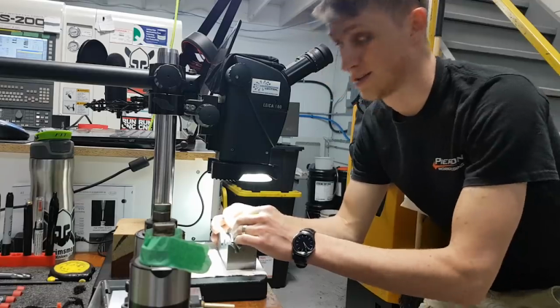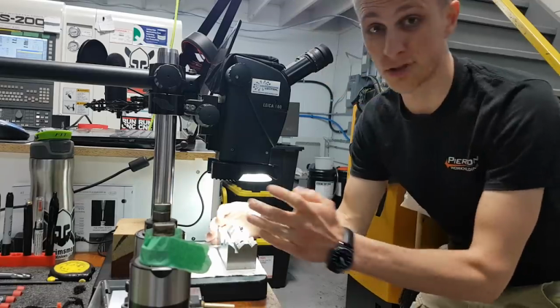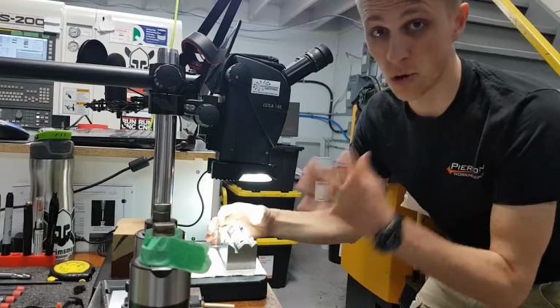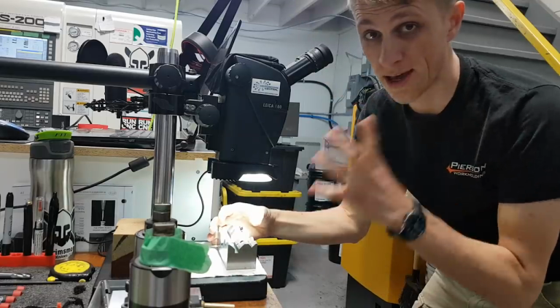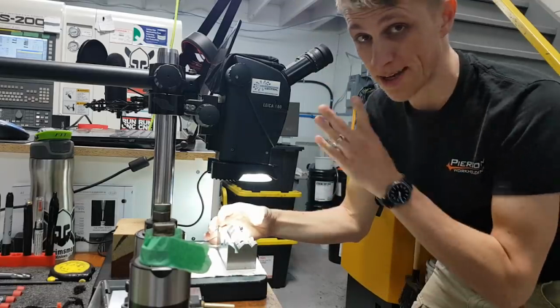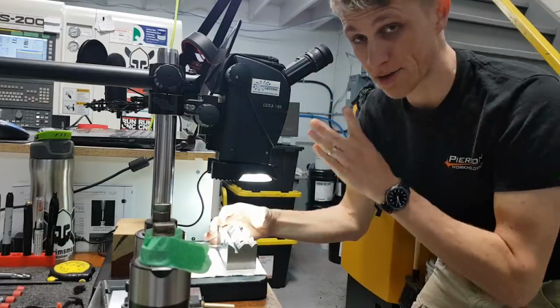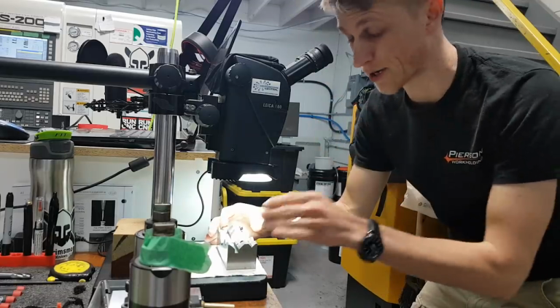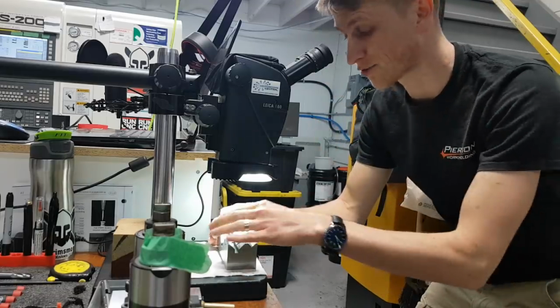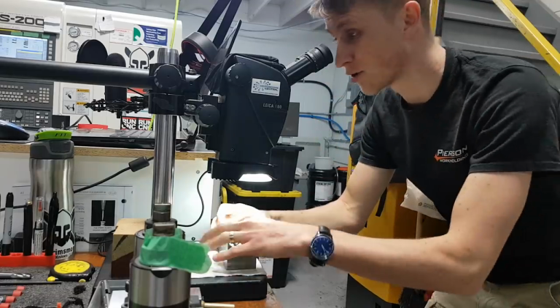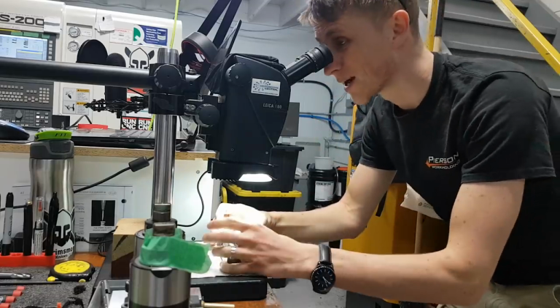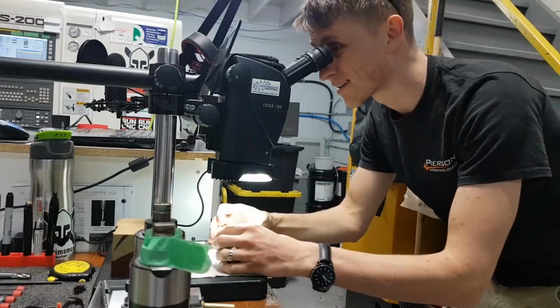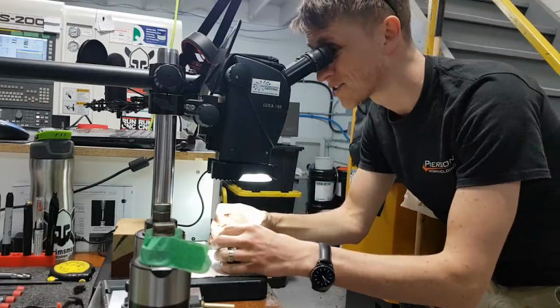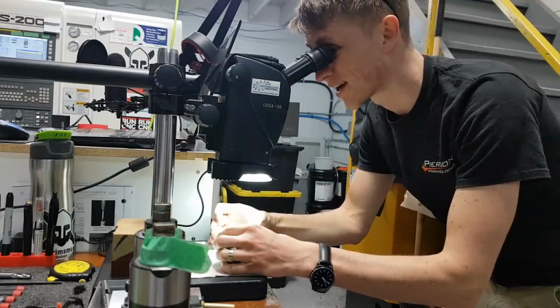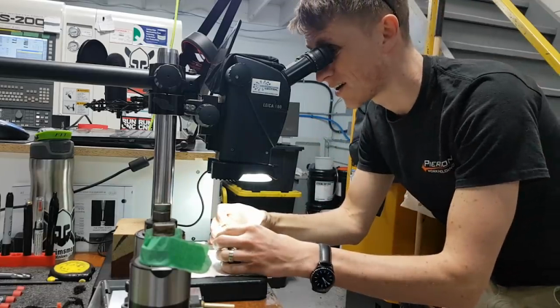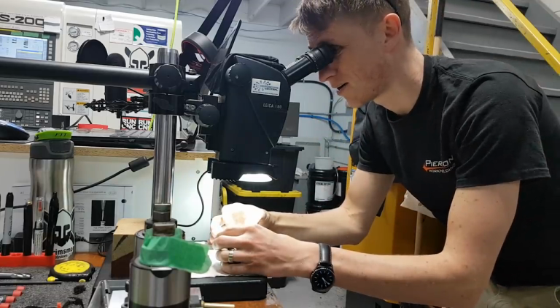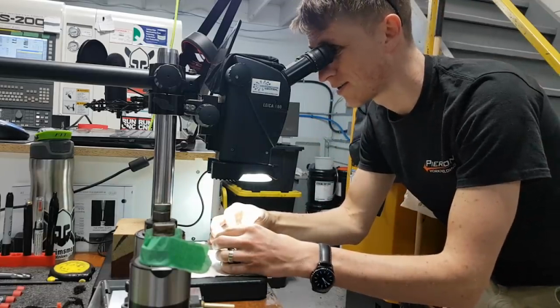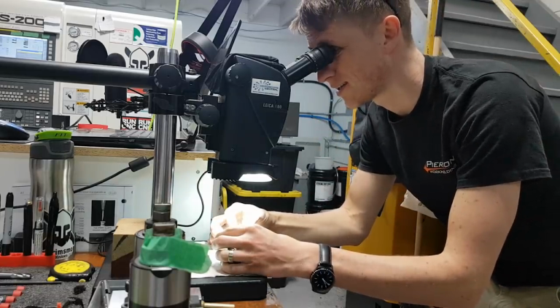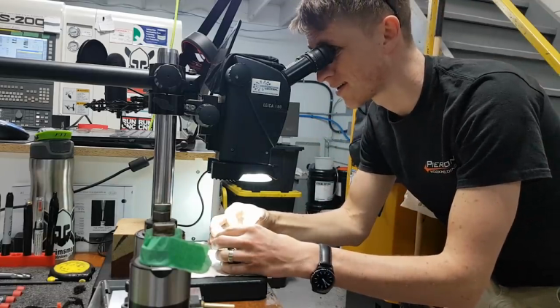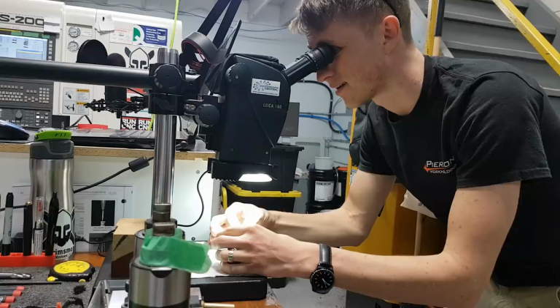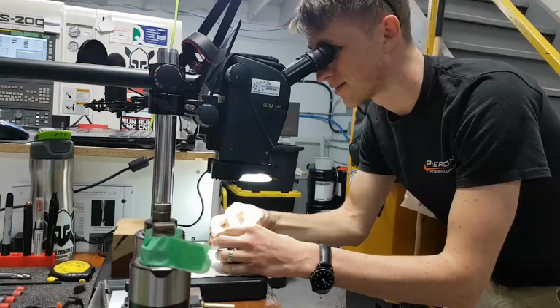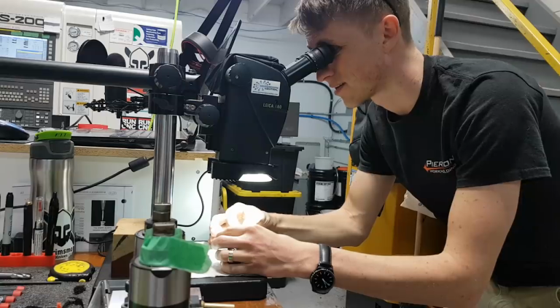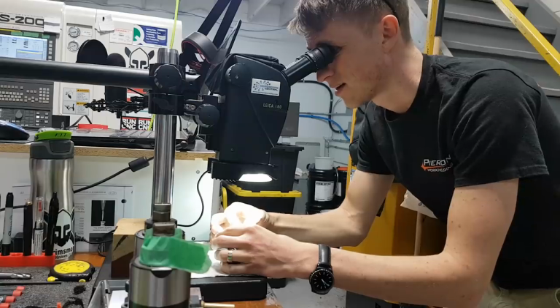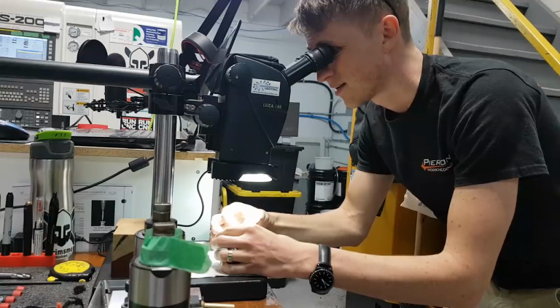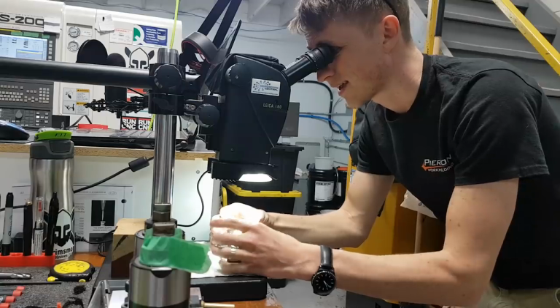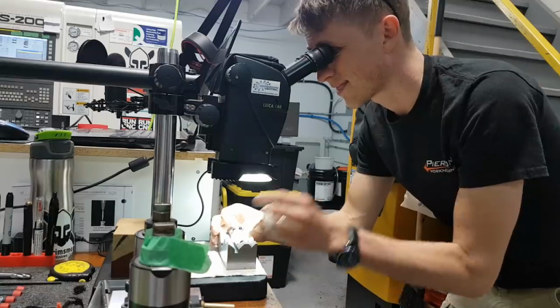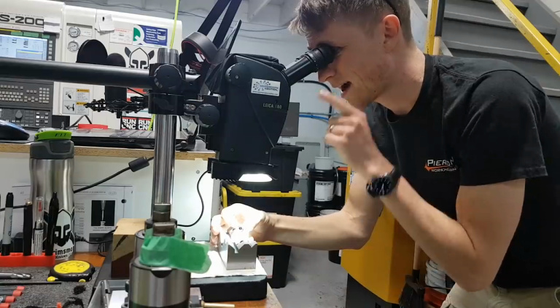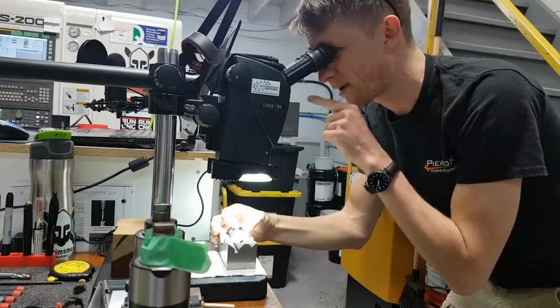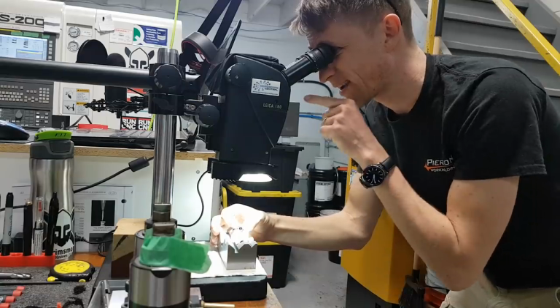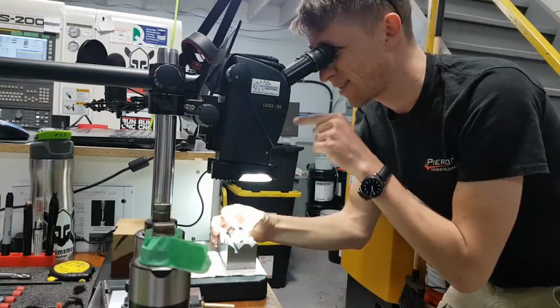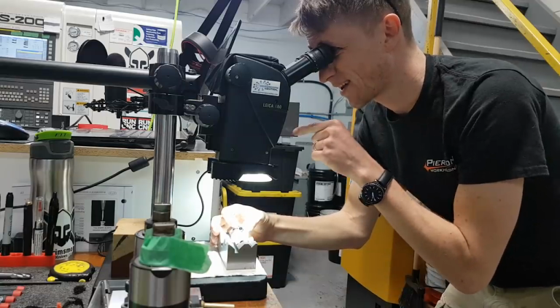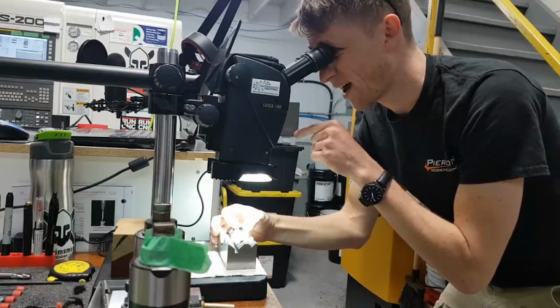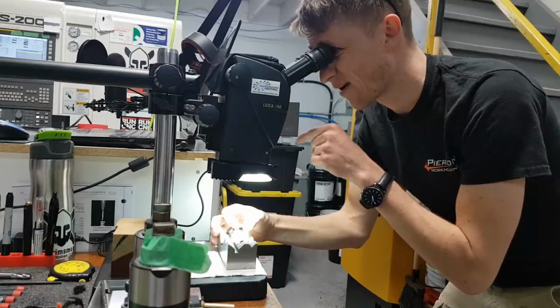It's so handy having a microscope — I get to check all the details. That one I don't like.